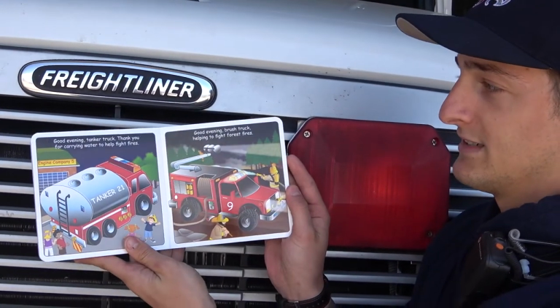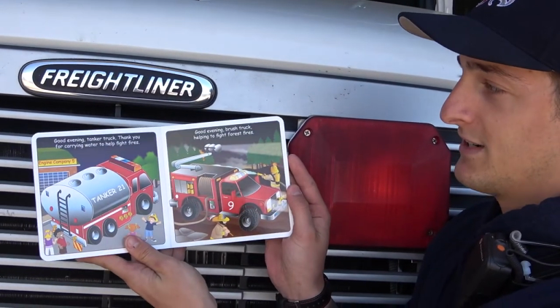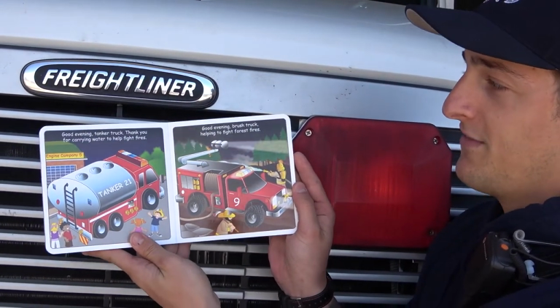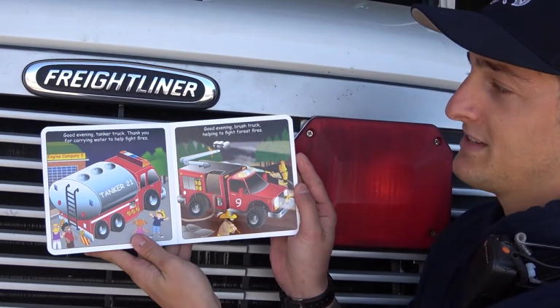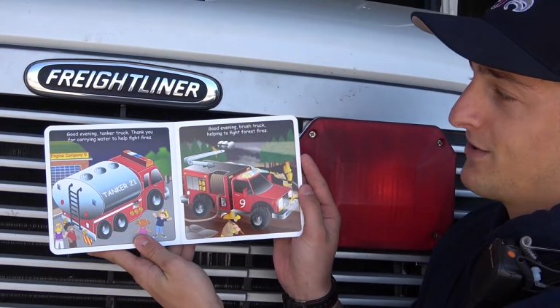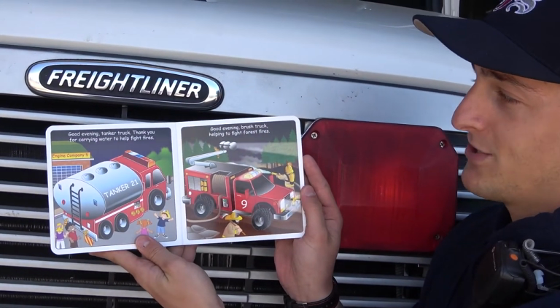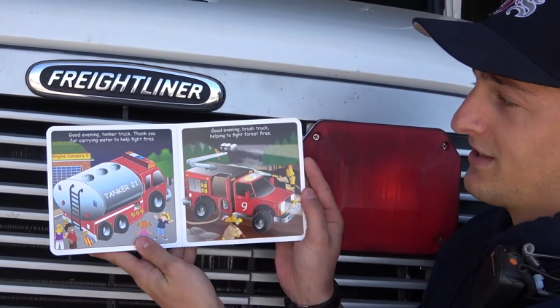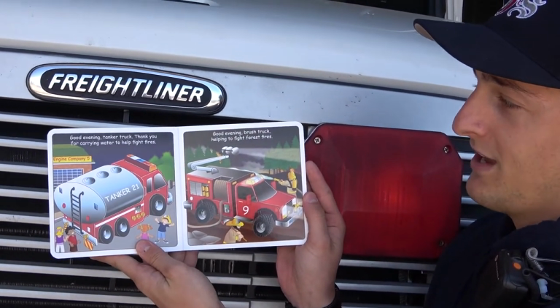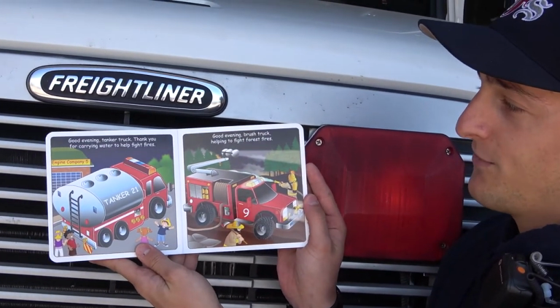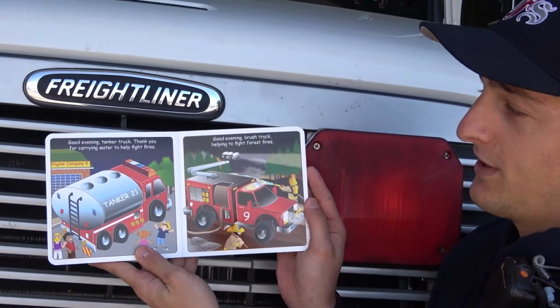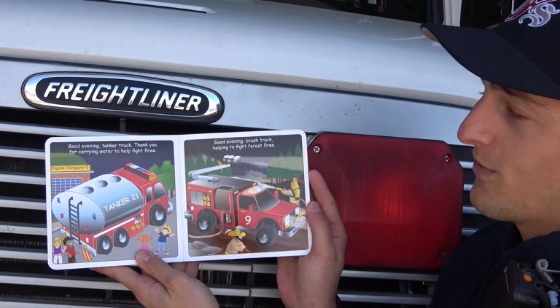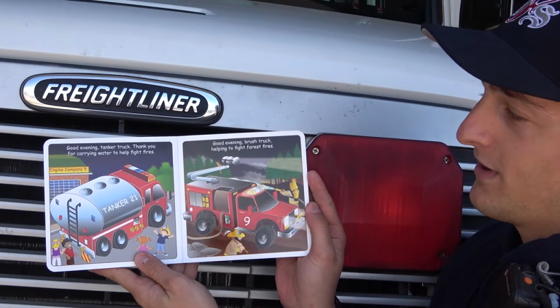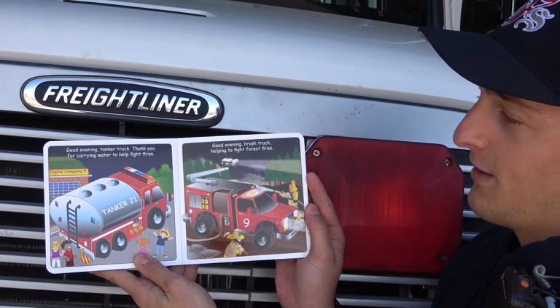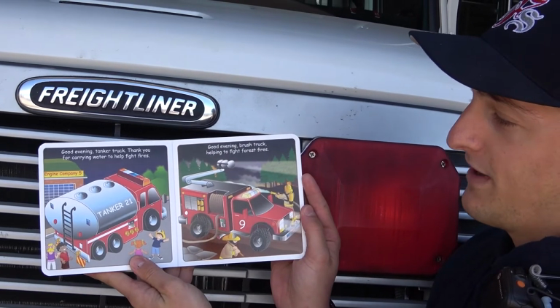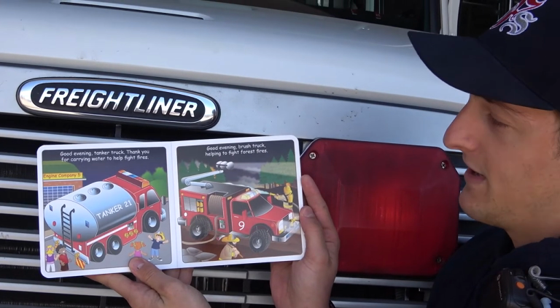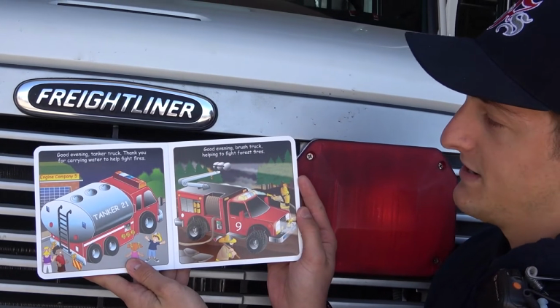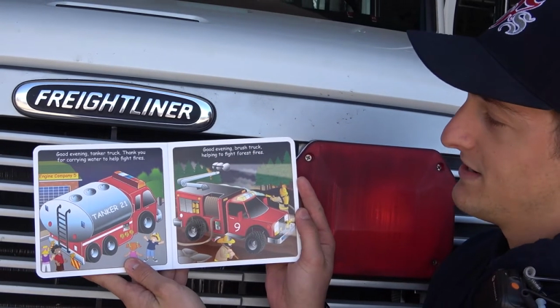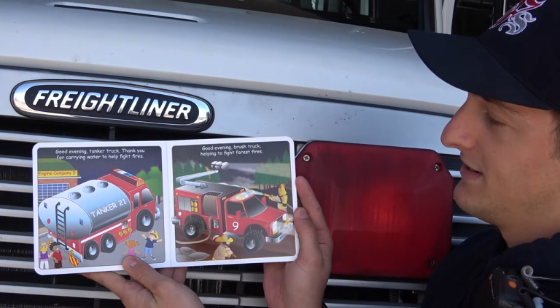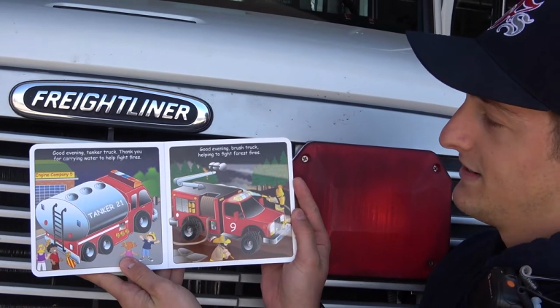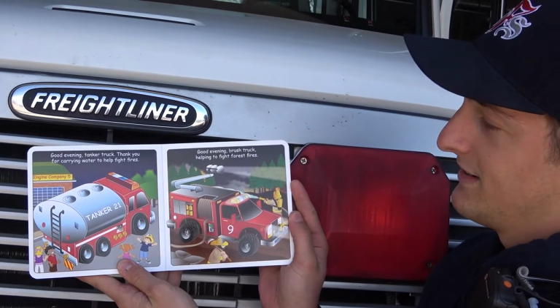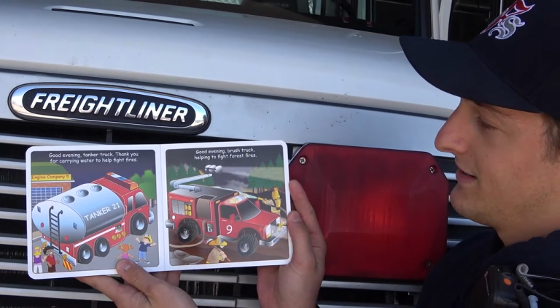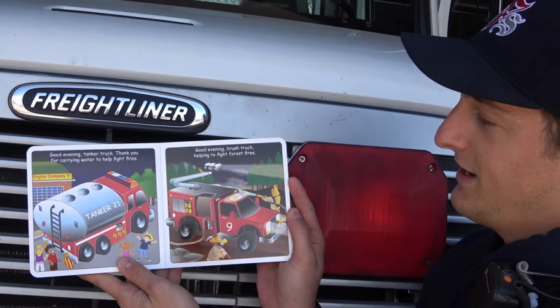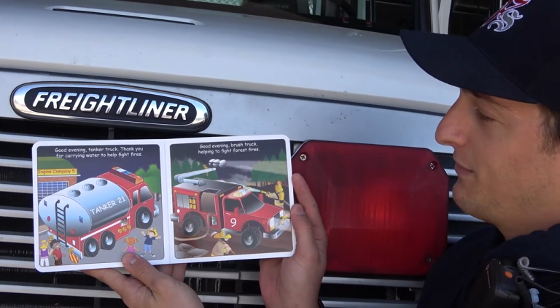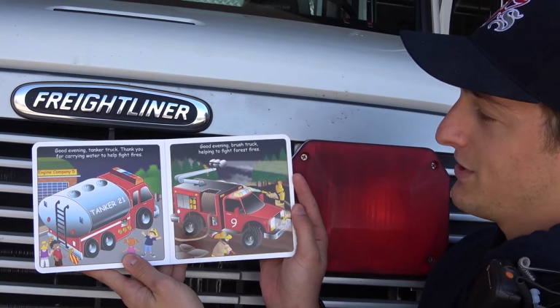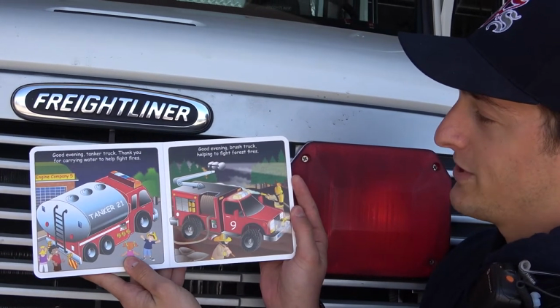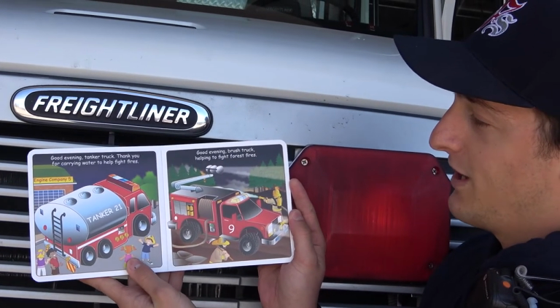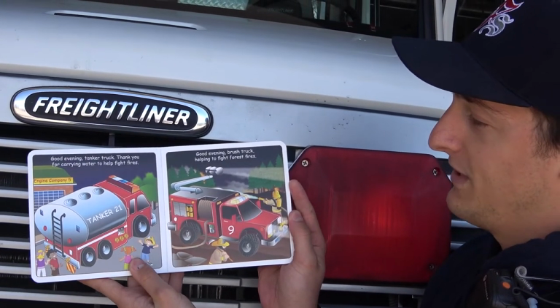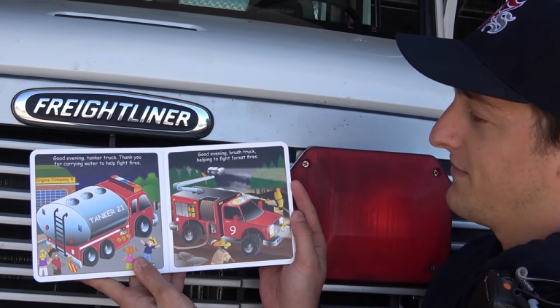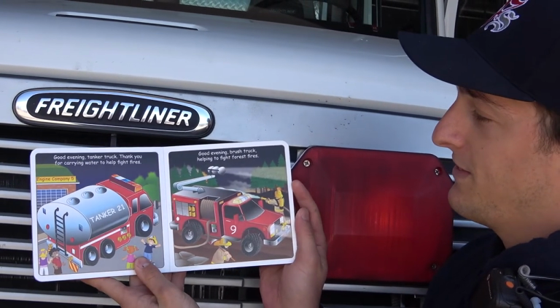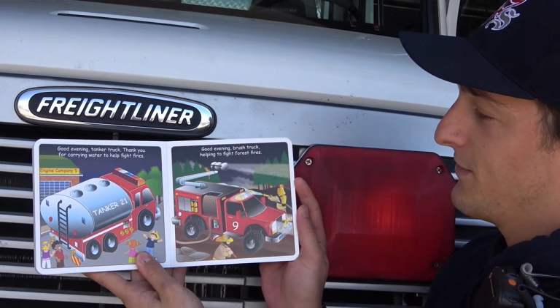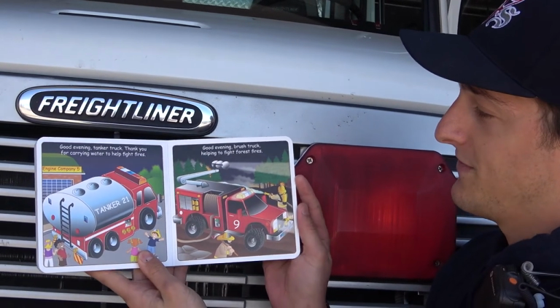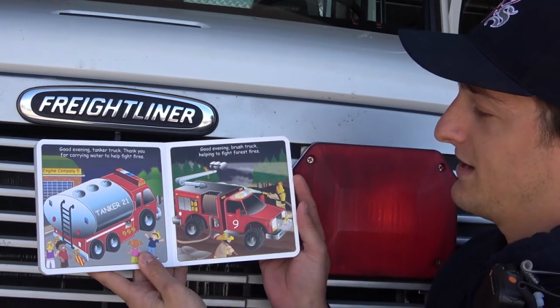Good evening, tanker truck. Thank you for carrying water to help fight fires. Good evening, brush truck helping to fight the forest fires.